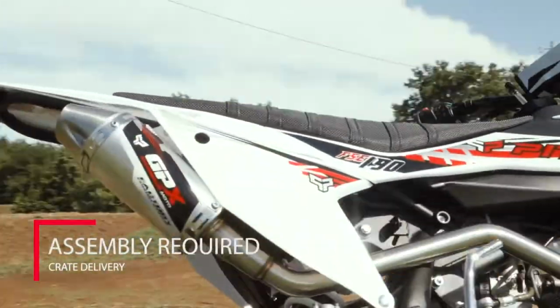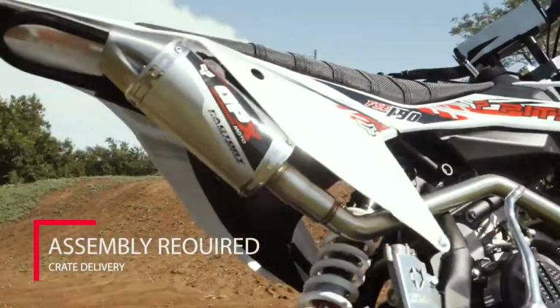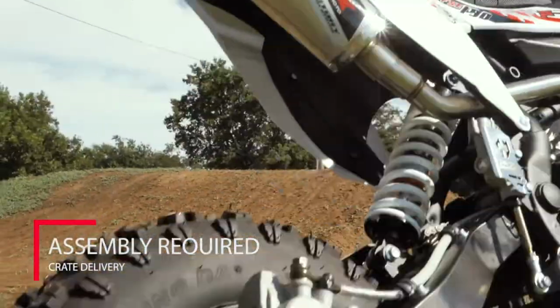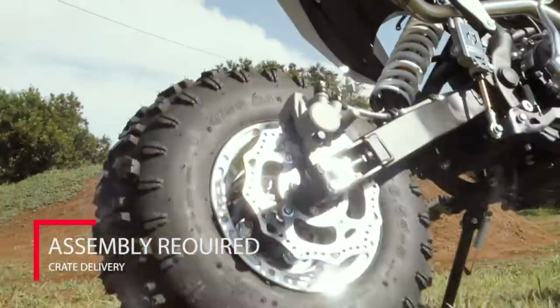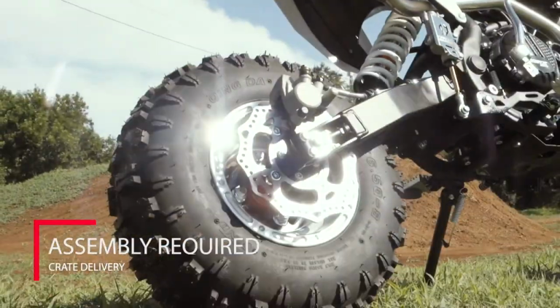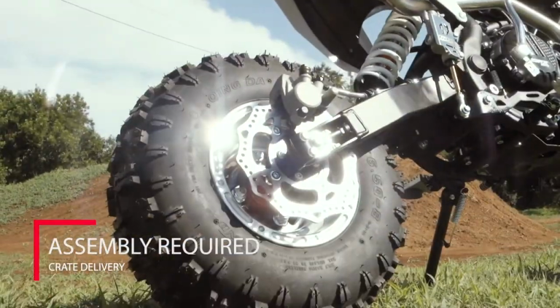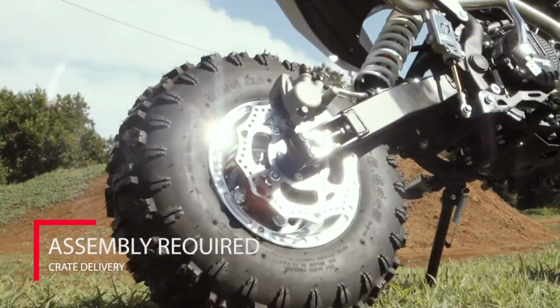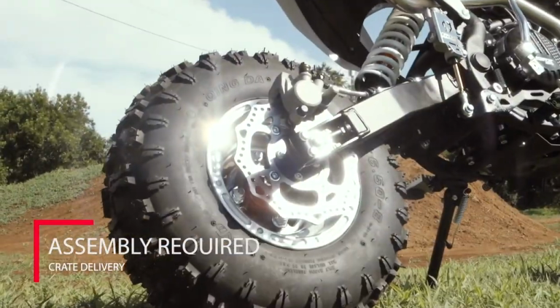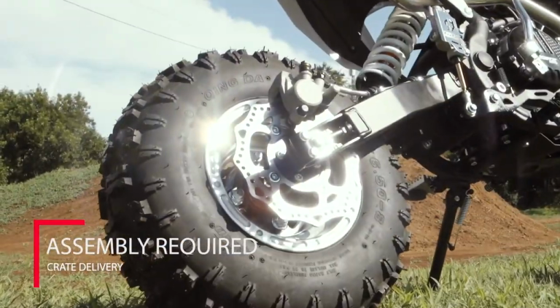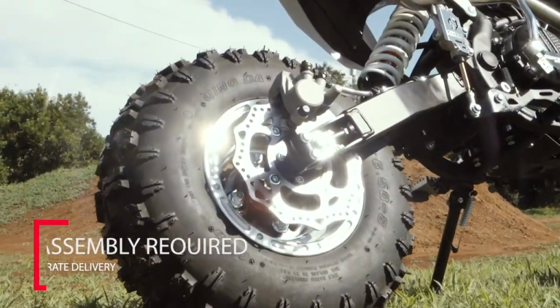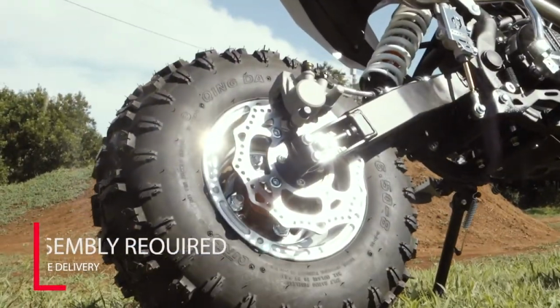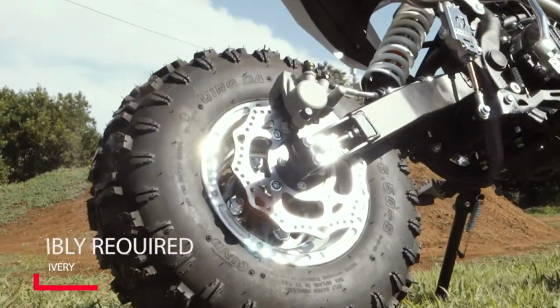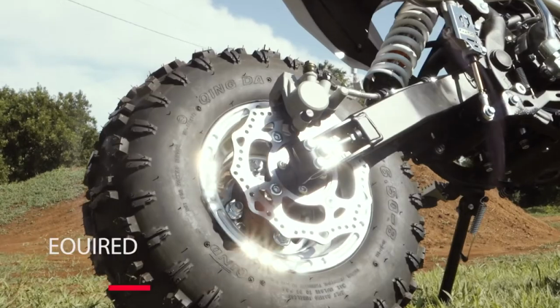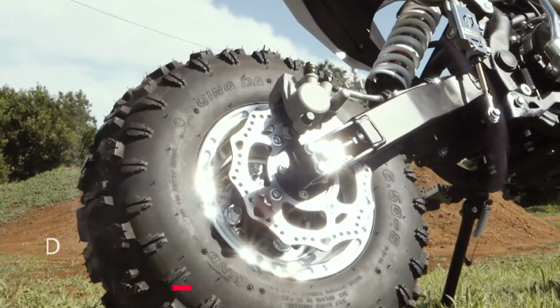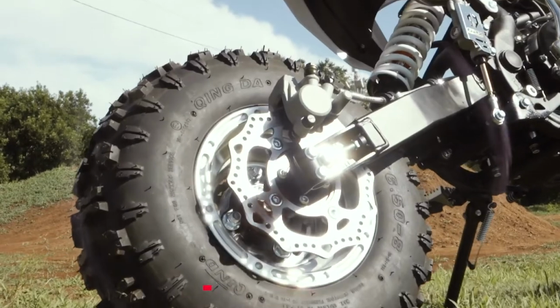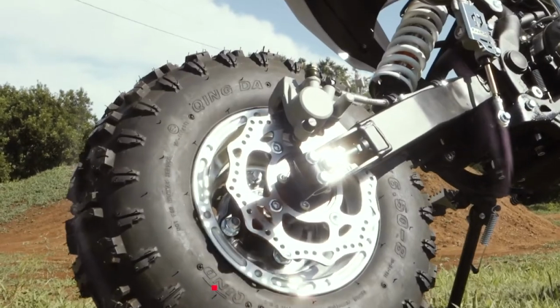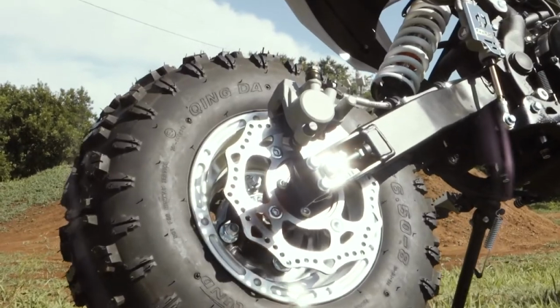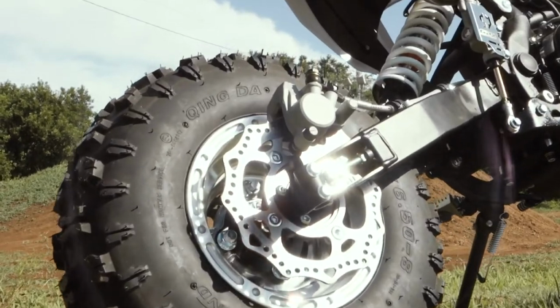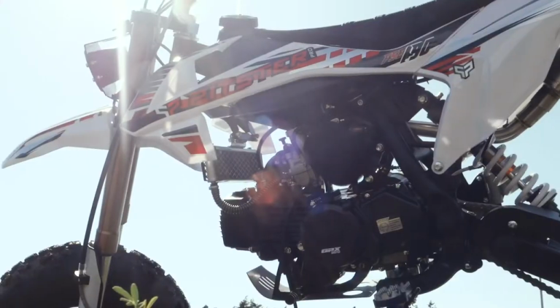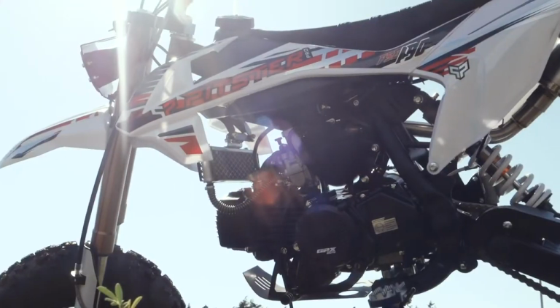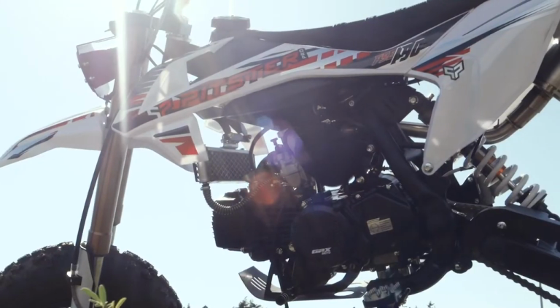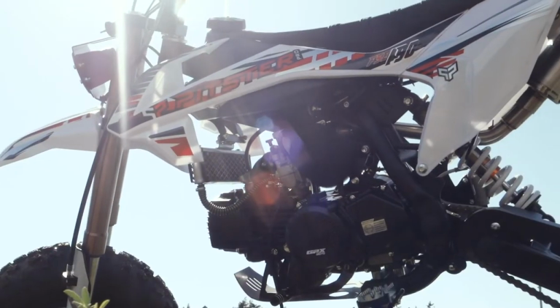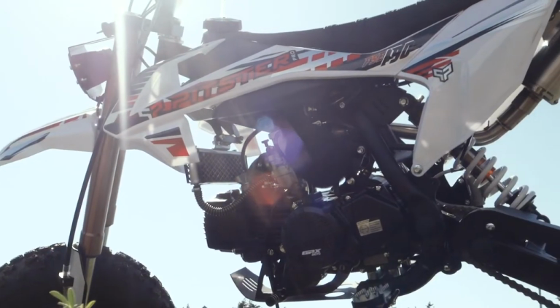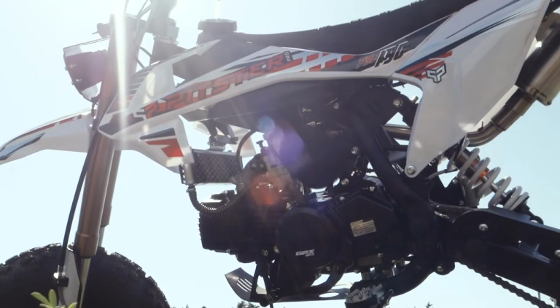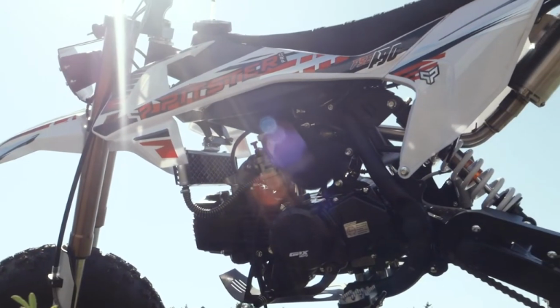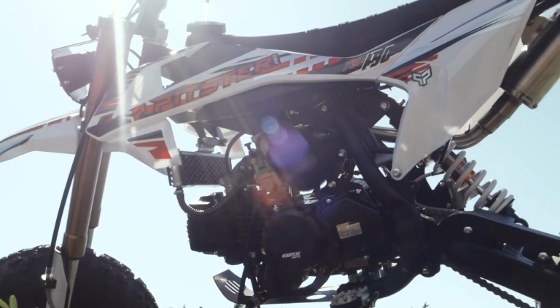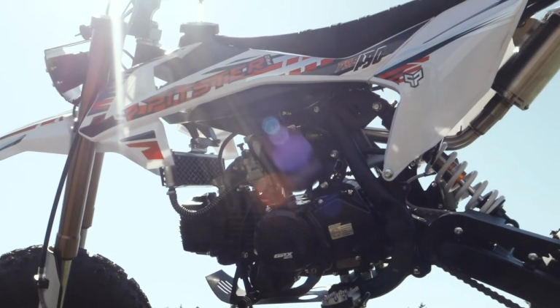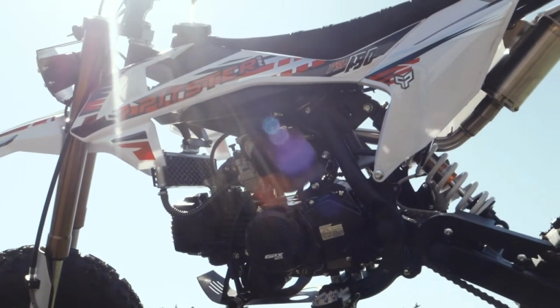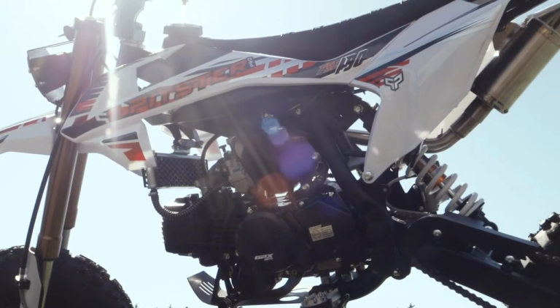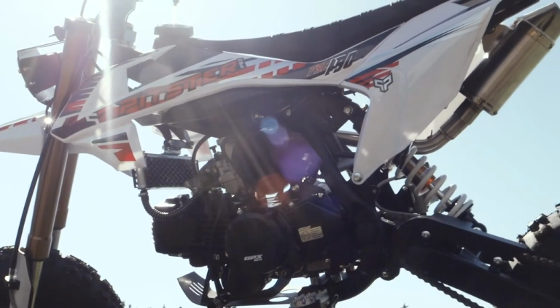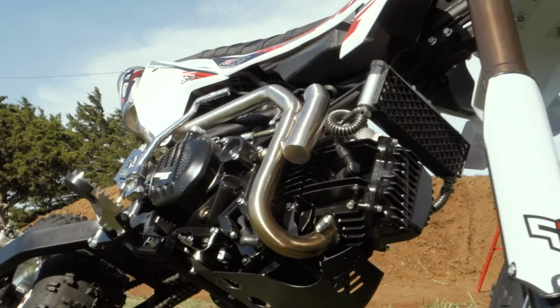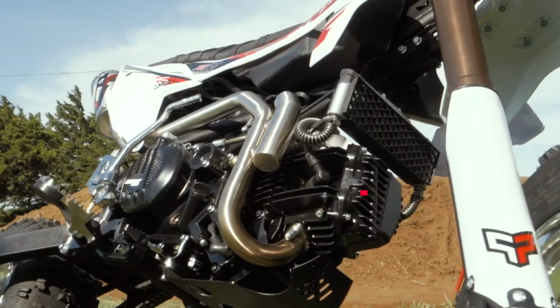Racer-friendly features like electric start, hydraulic disc brakes, skid plates, and optional LED lights.